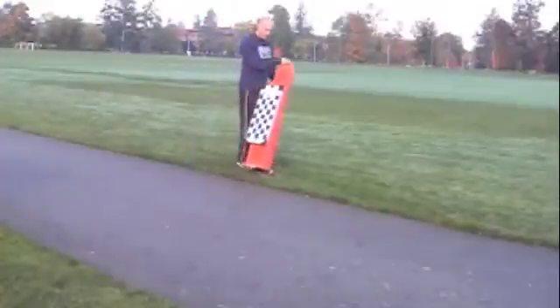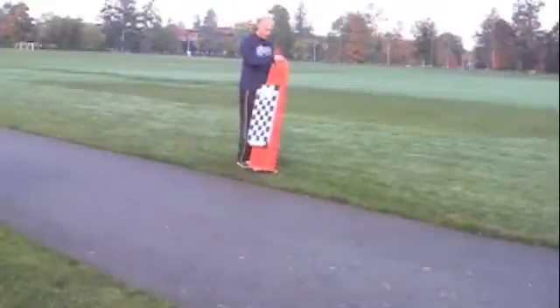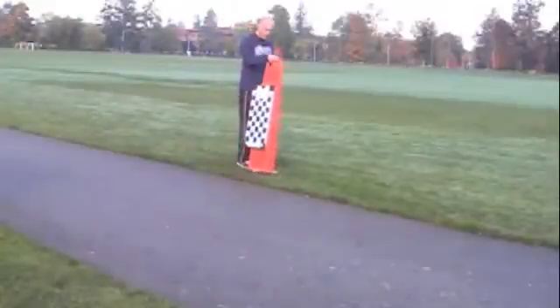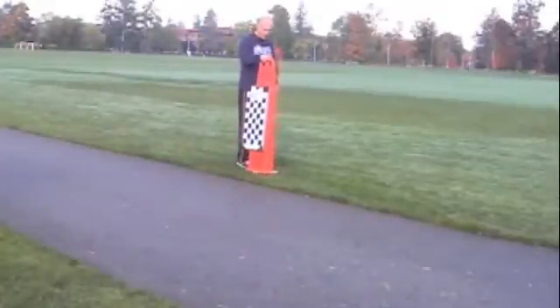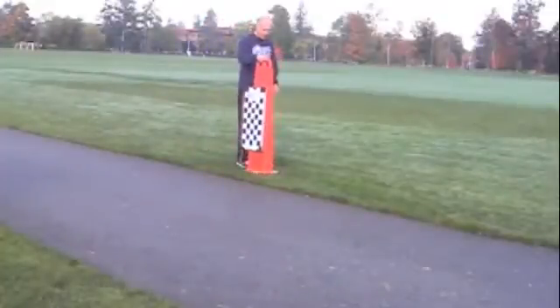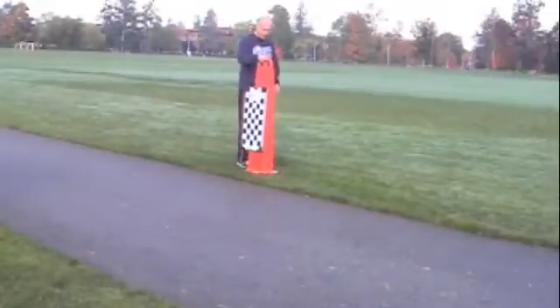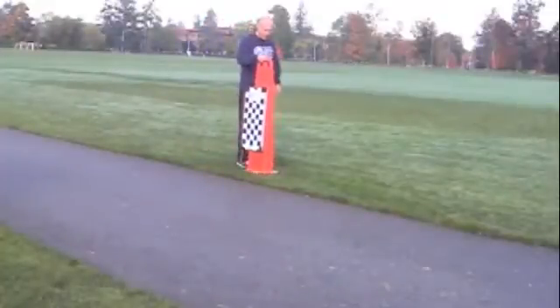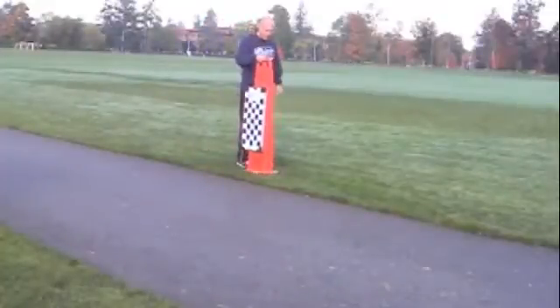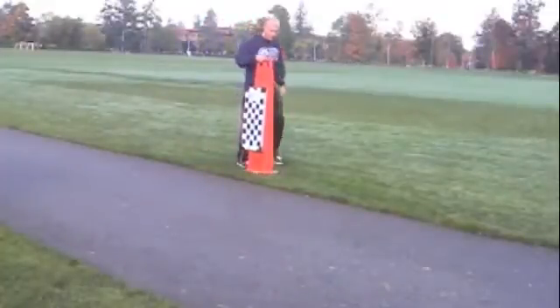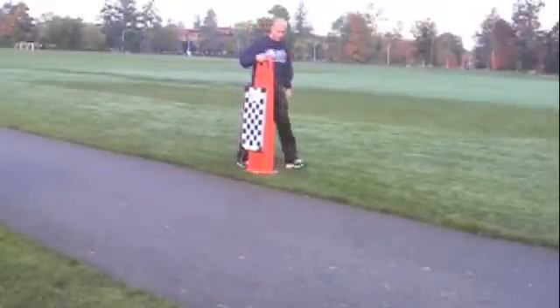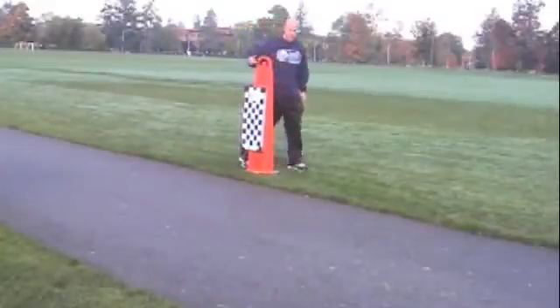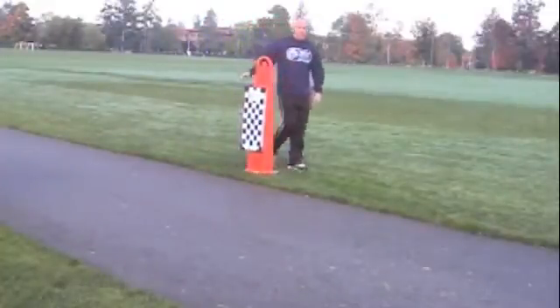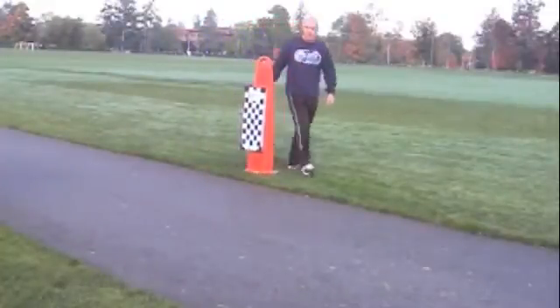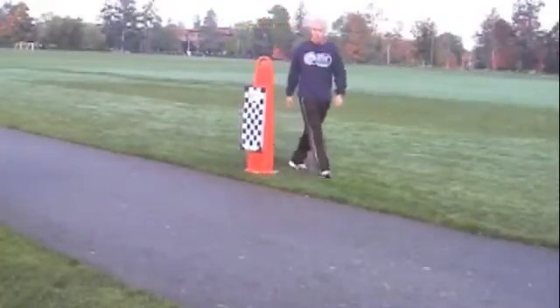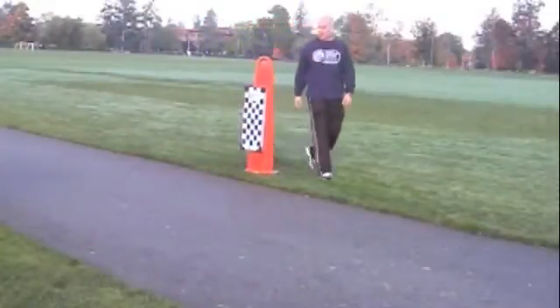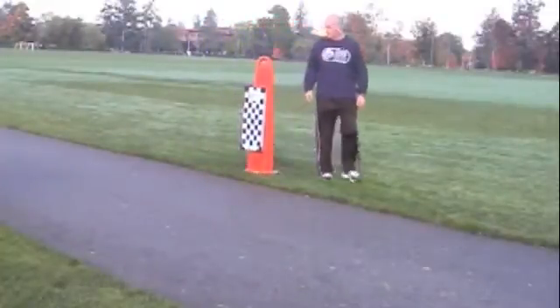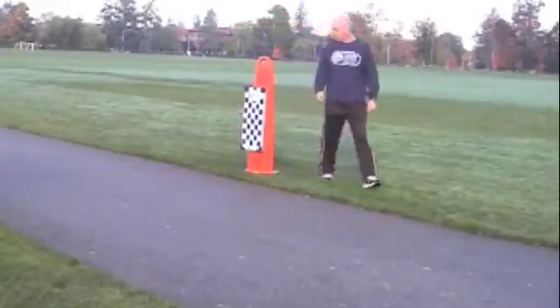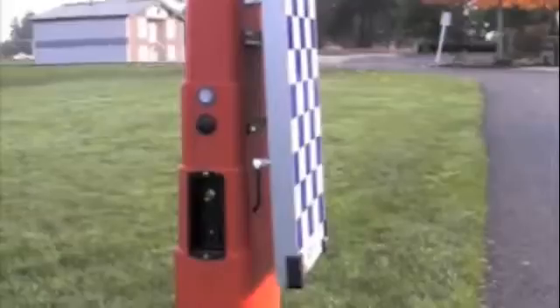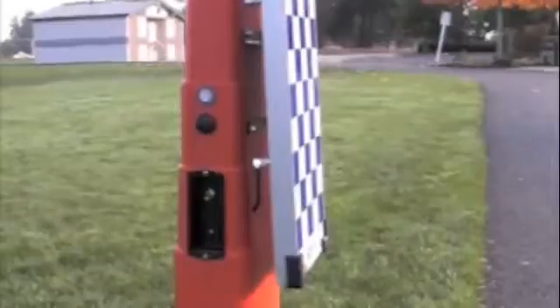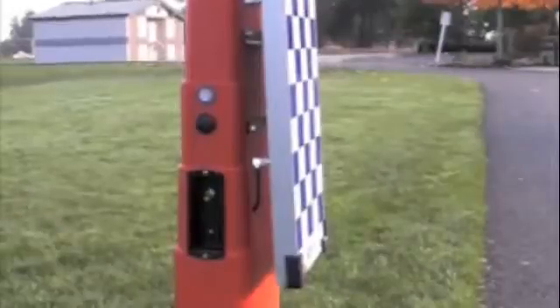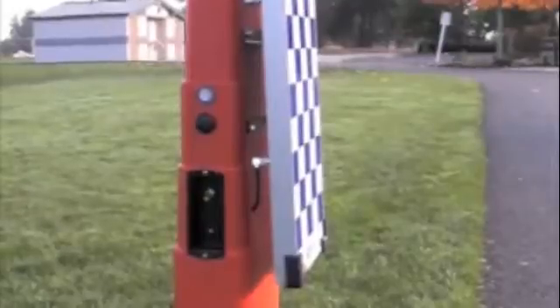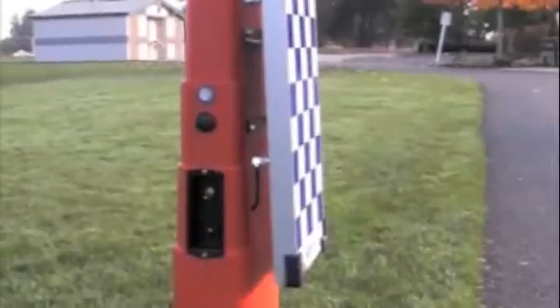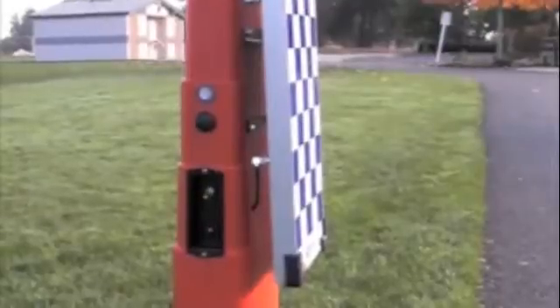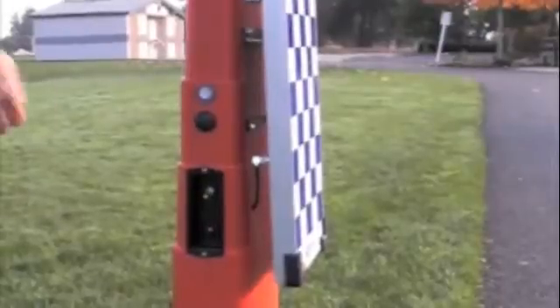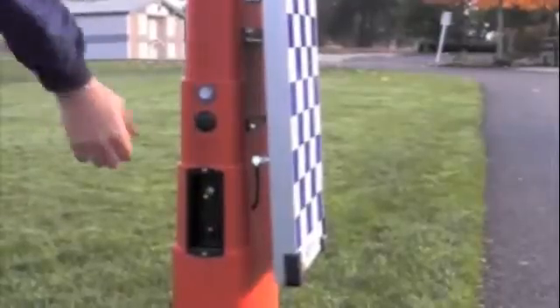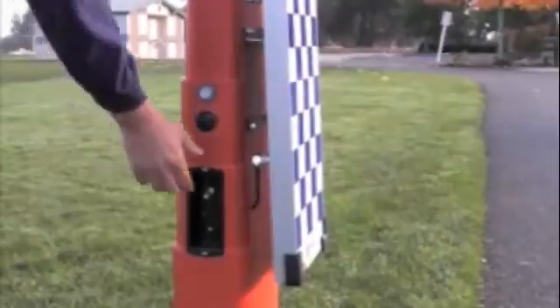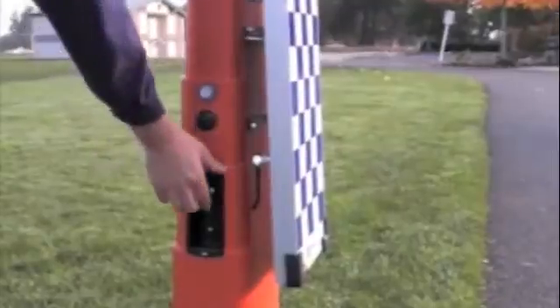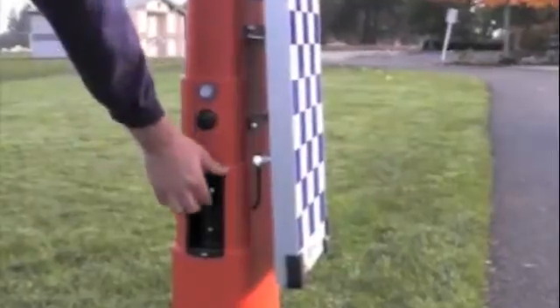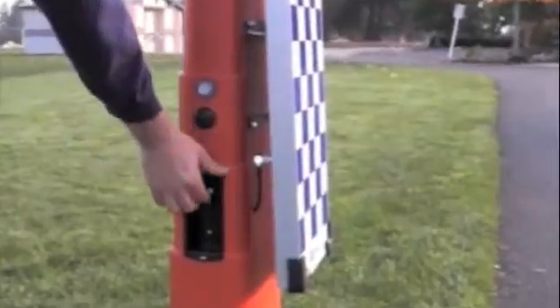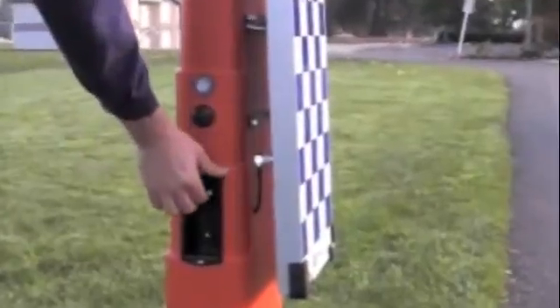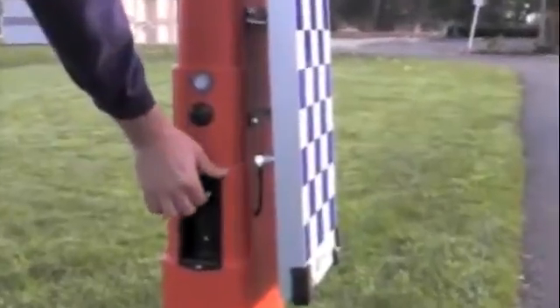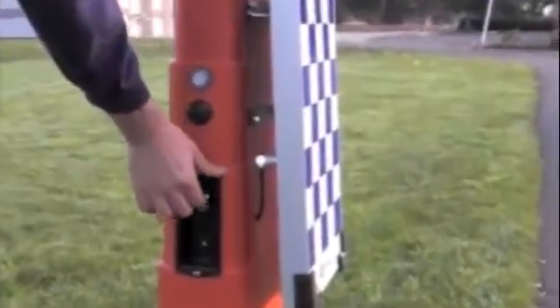First, roll your Orbiter bollard out to the start-finish line, and then turn it on.